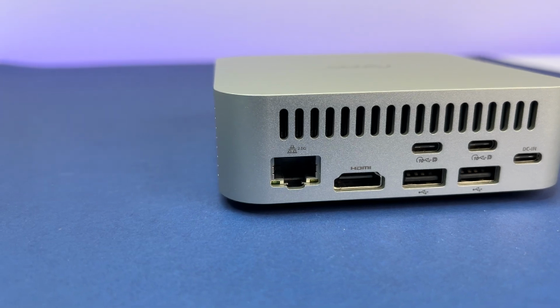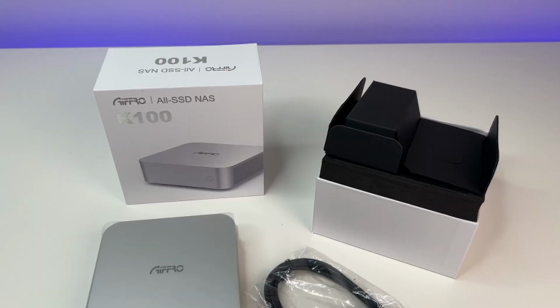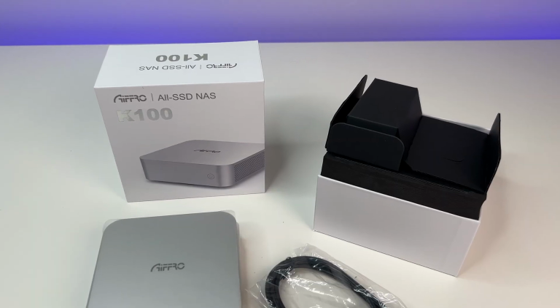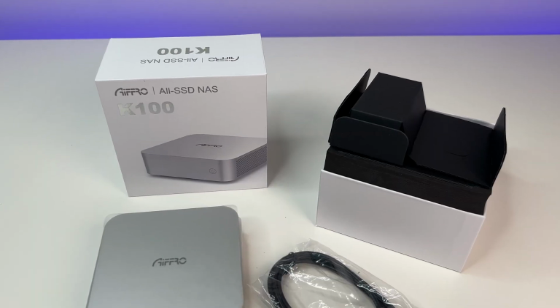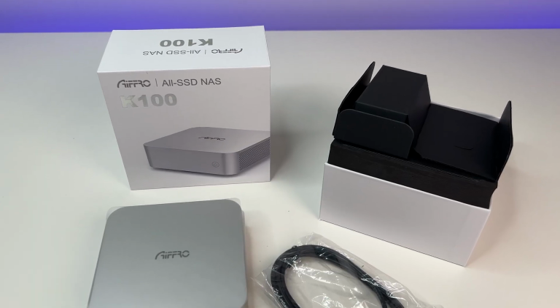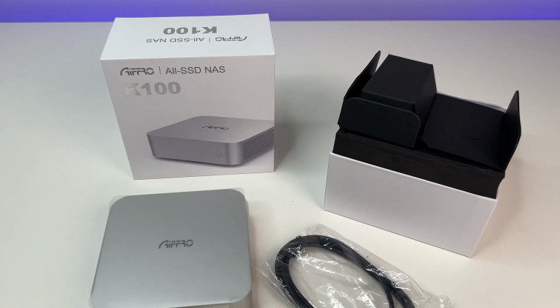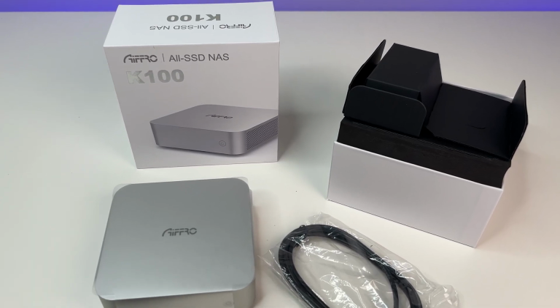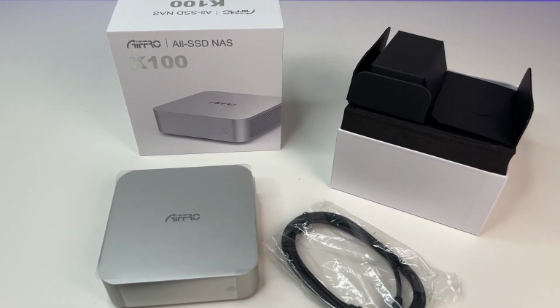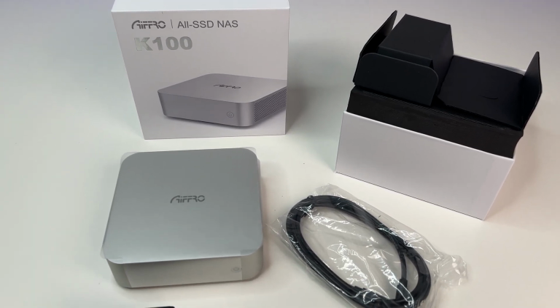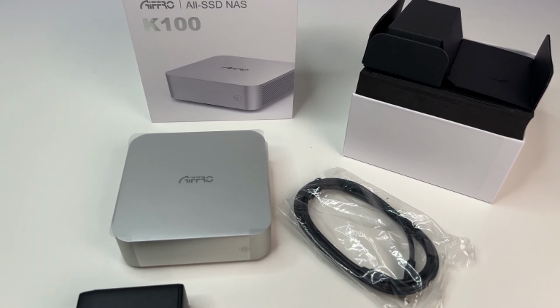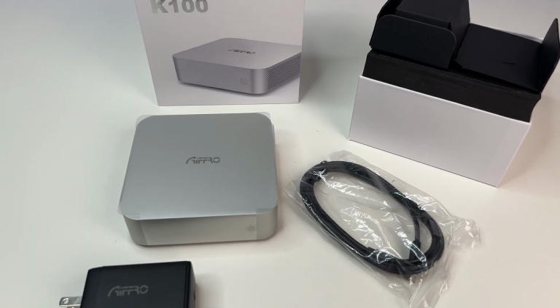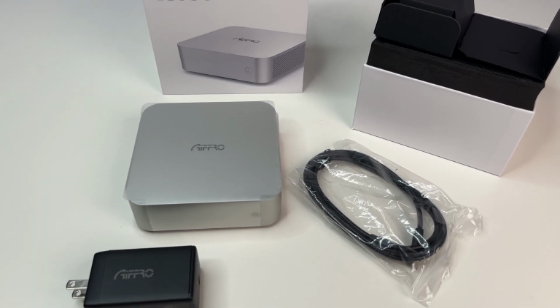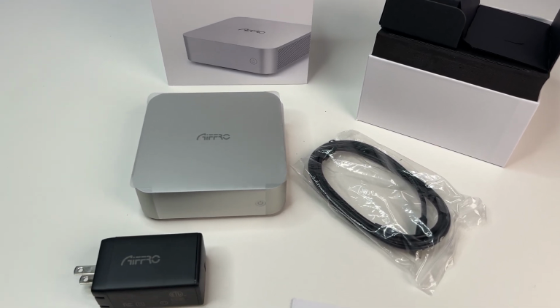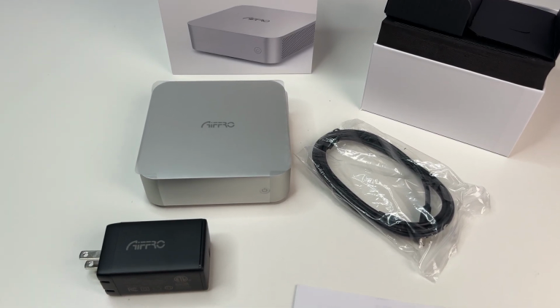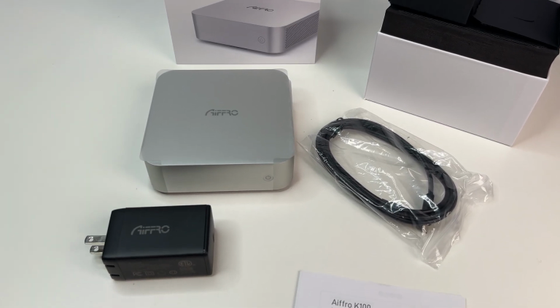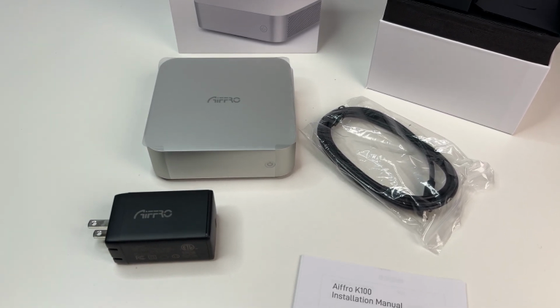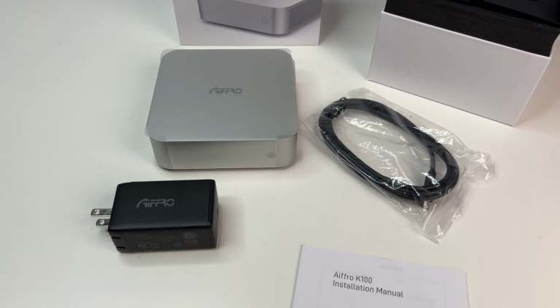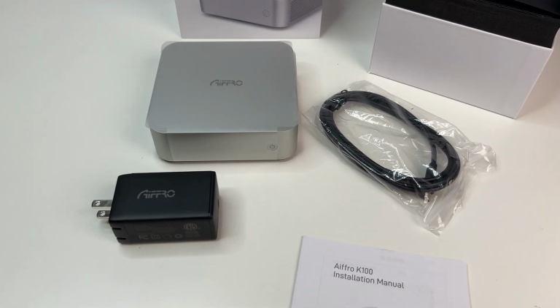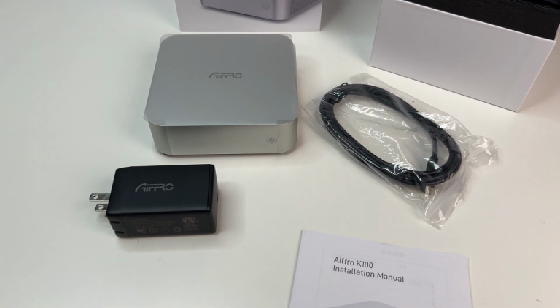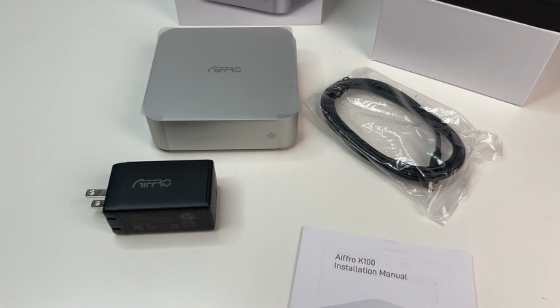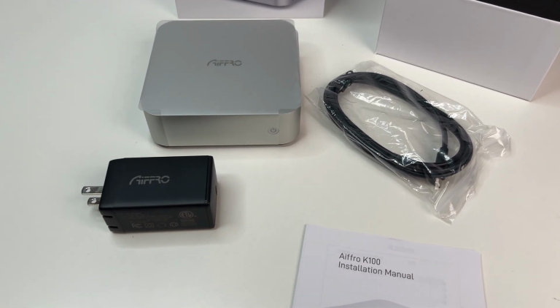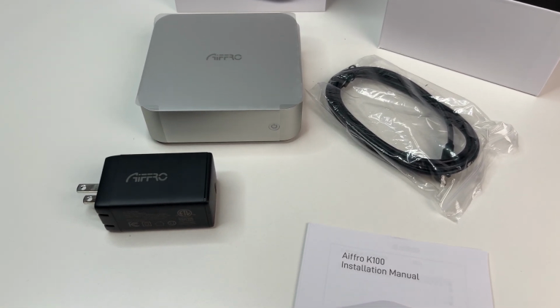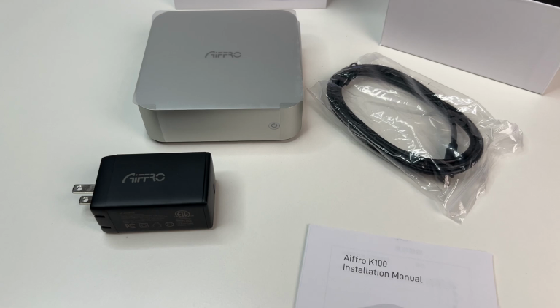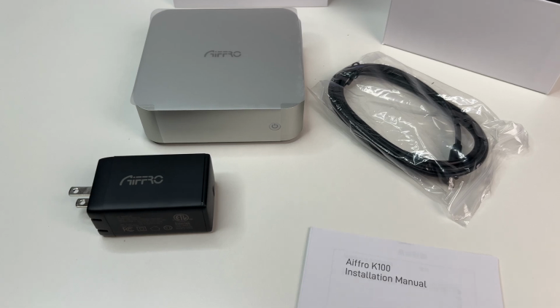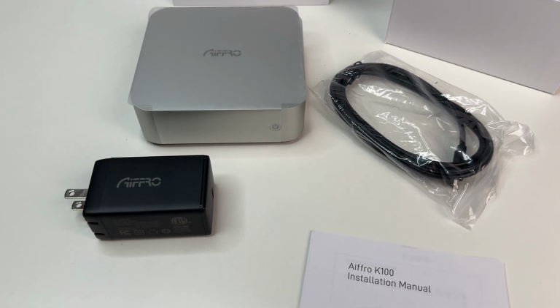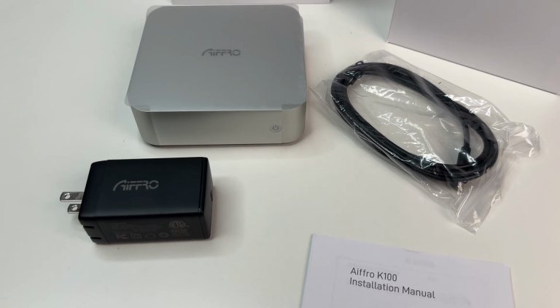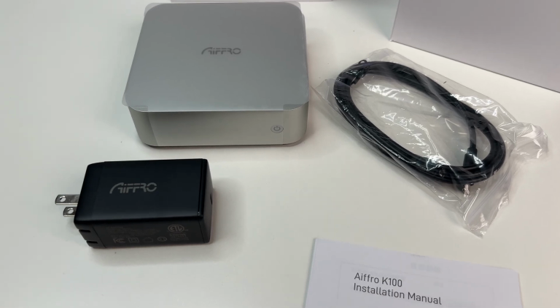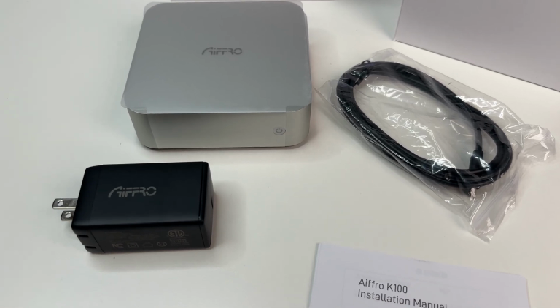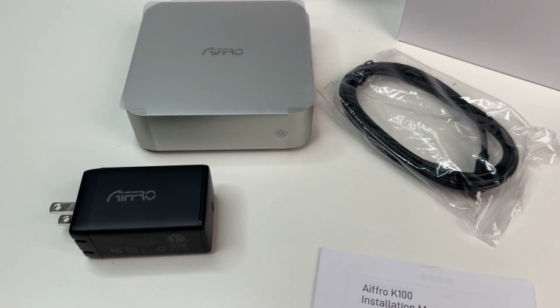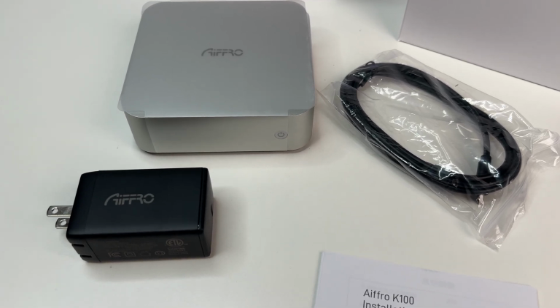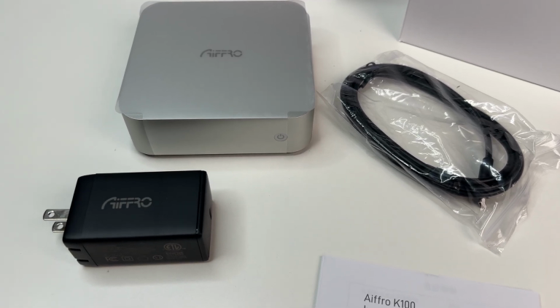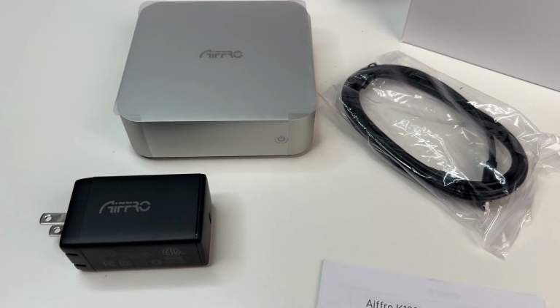In the box, we have the Afro K100 NAS, a 65-watt USB-C power adapter, and a user manual.